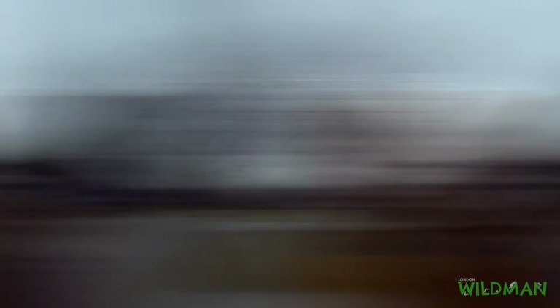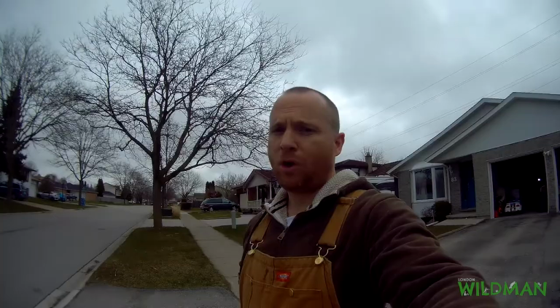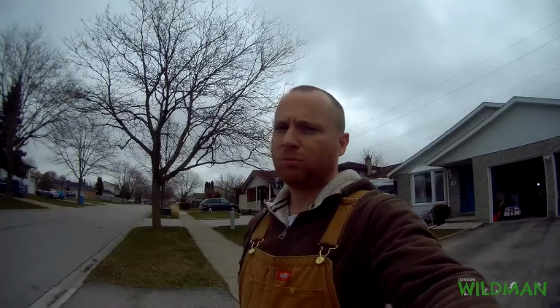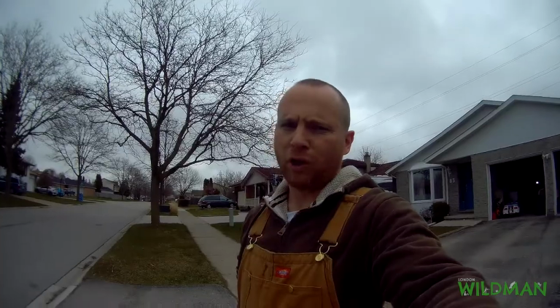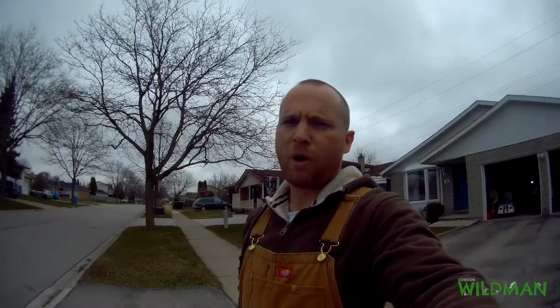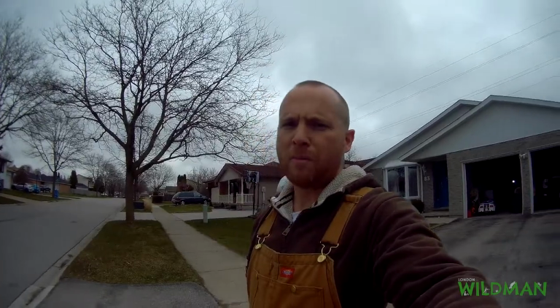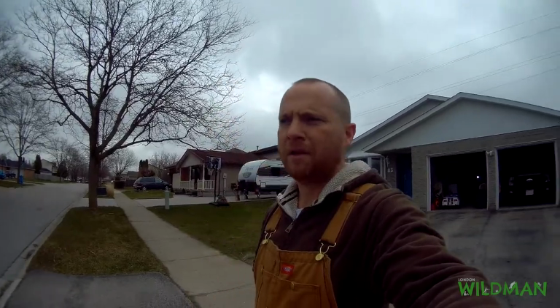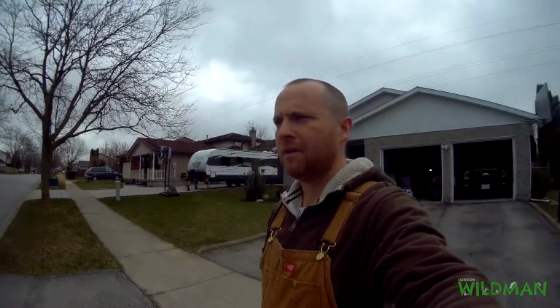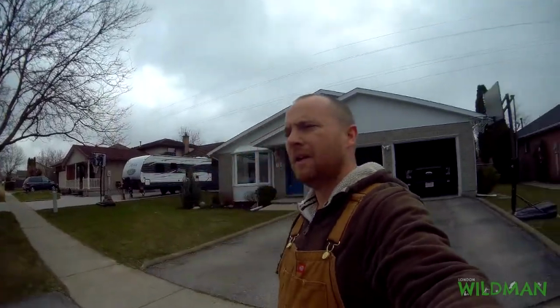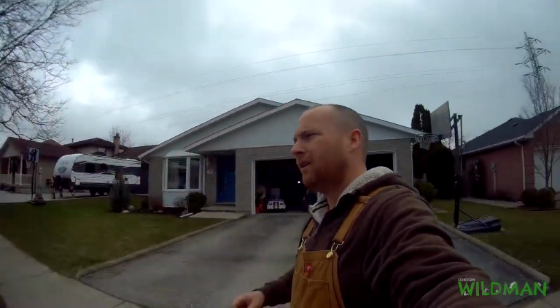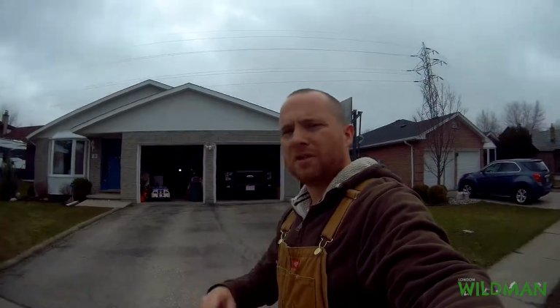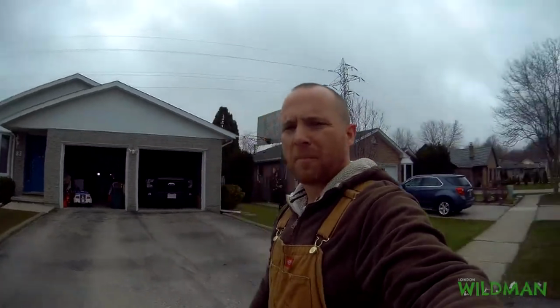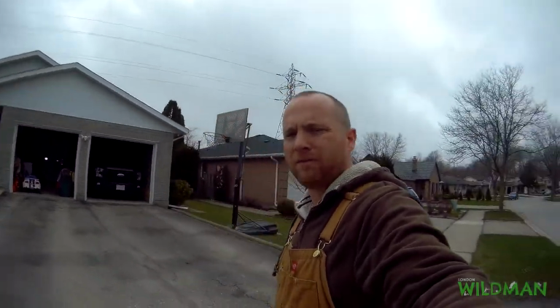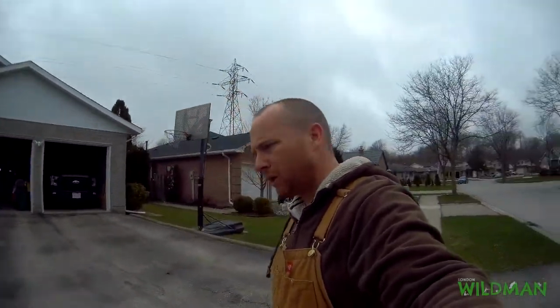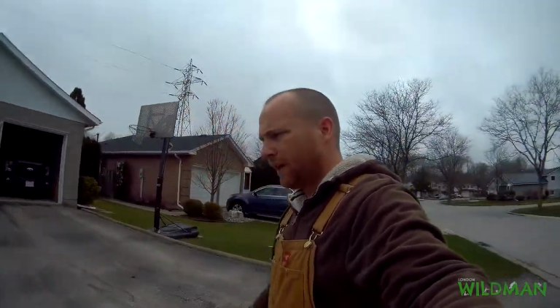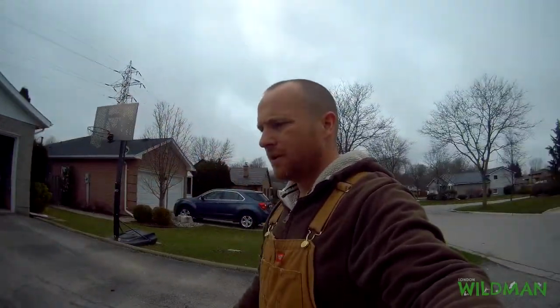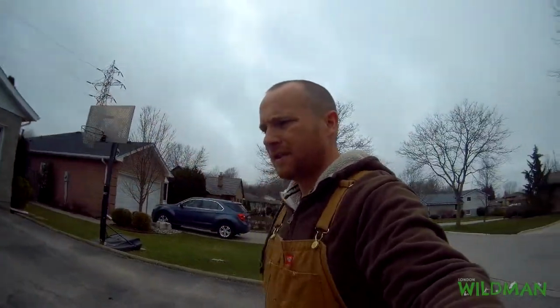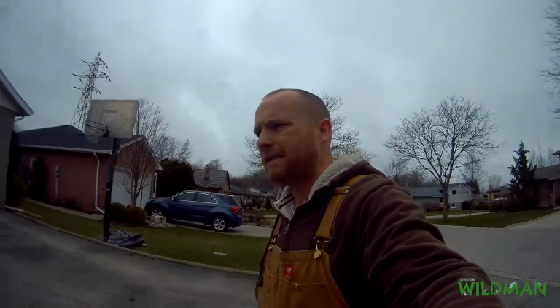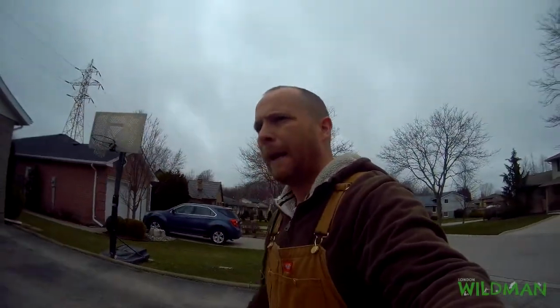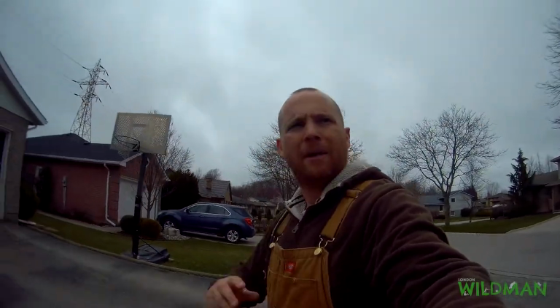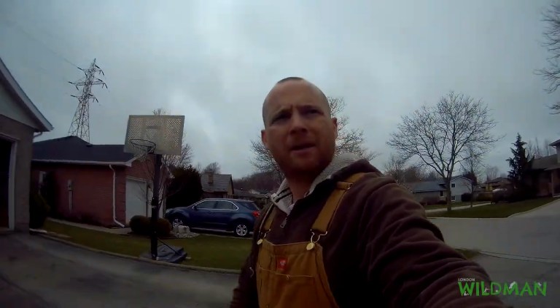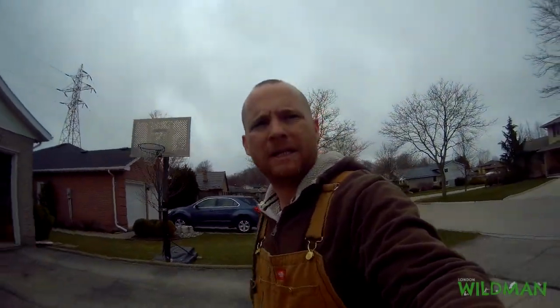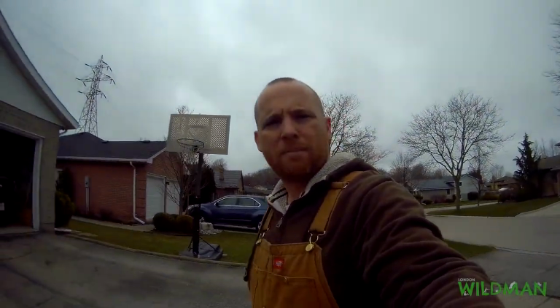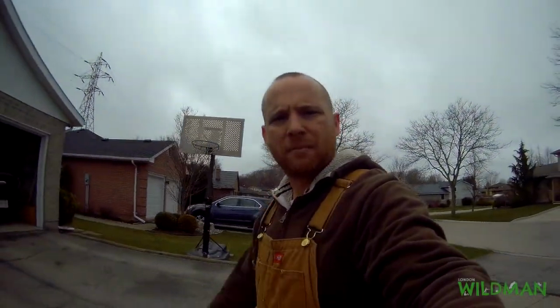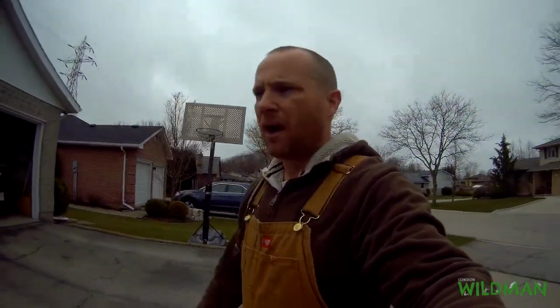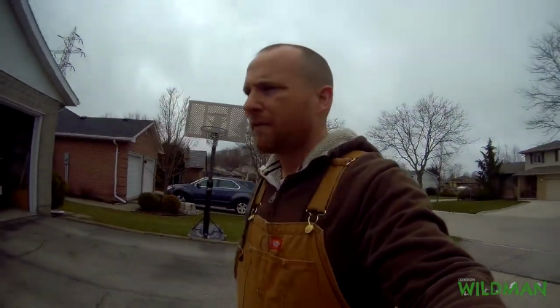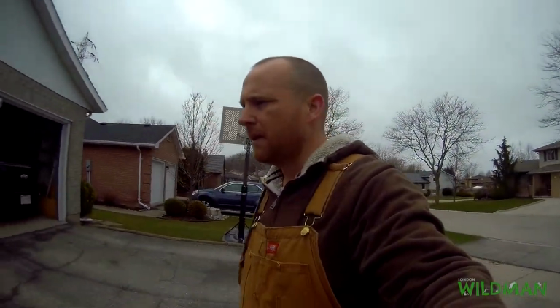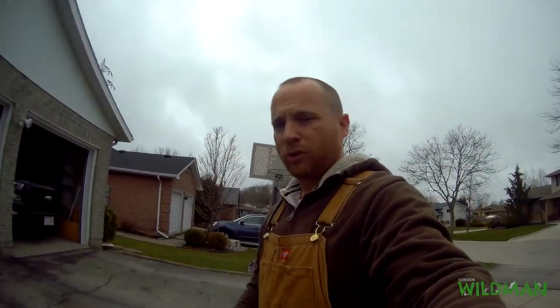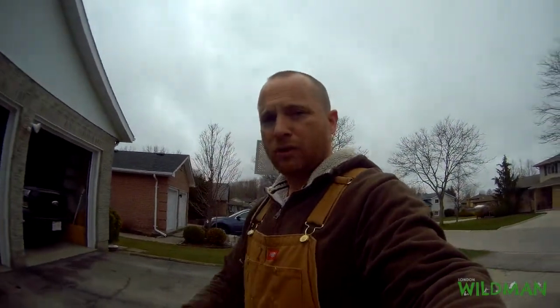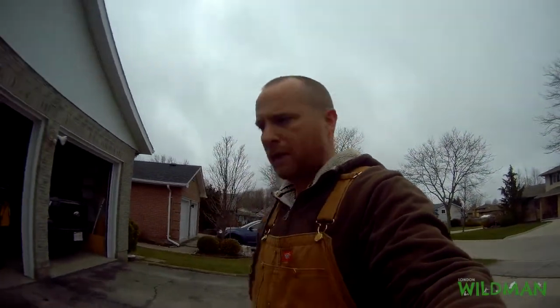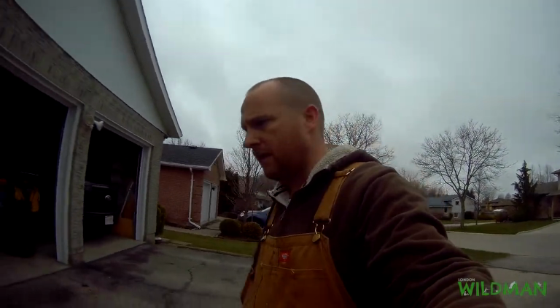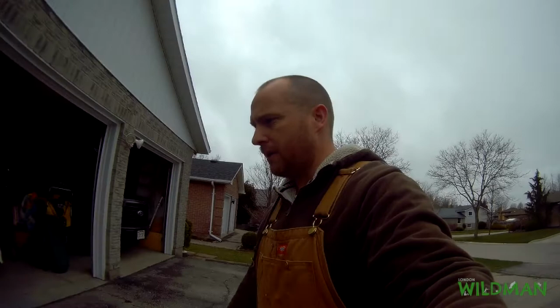Hello, London Wild Man here. I just got back from work and noticed that the mail lady dropped something off, so let's go check that out.